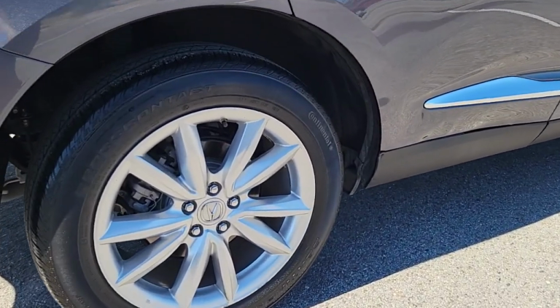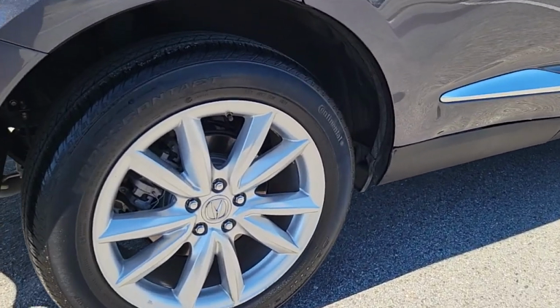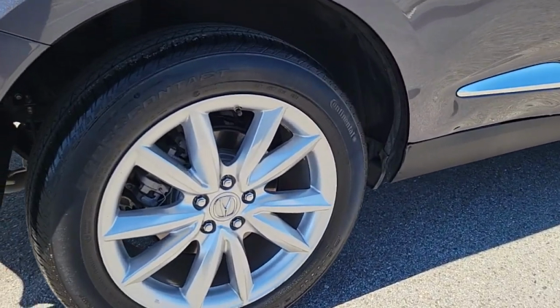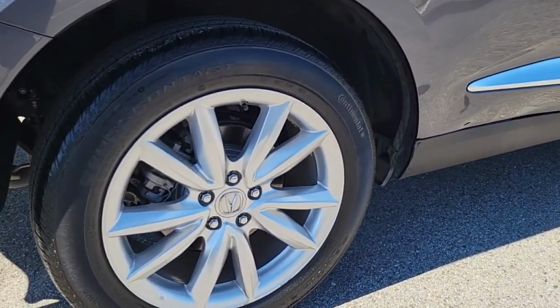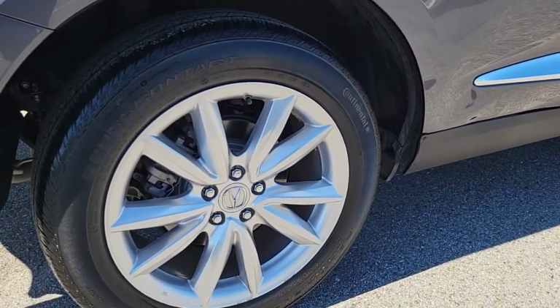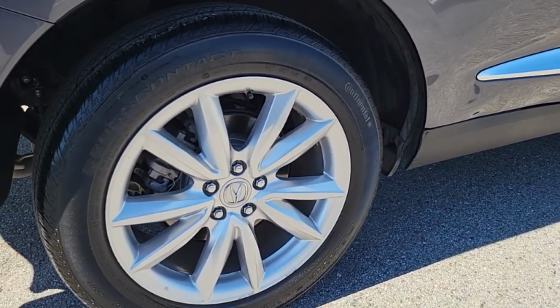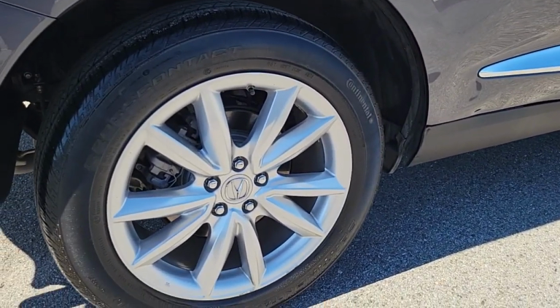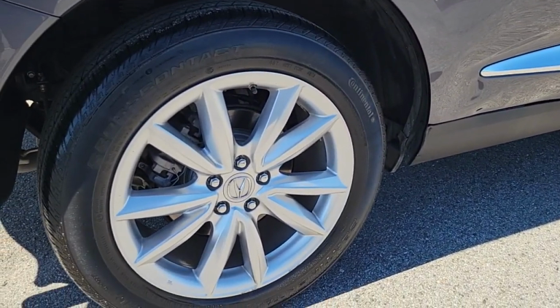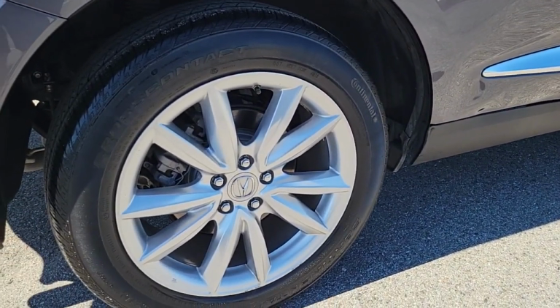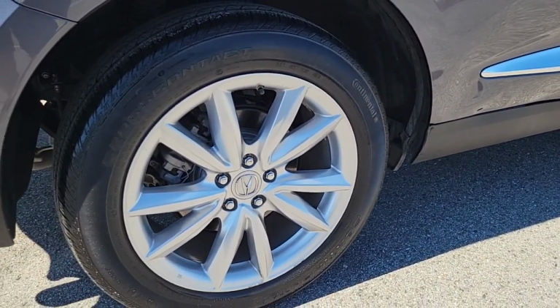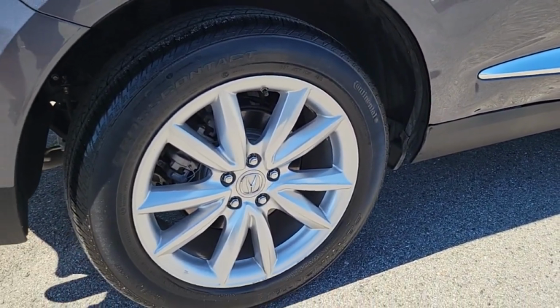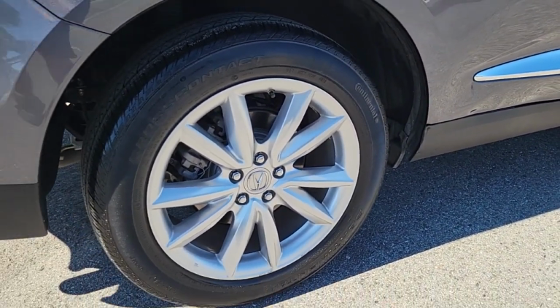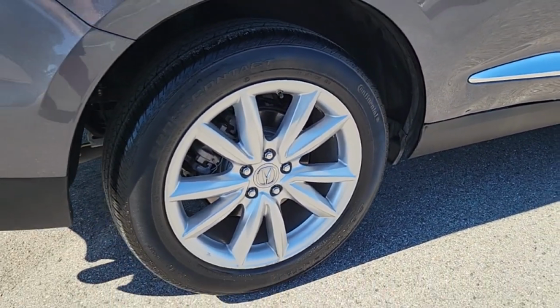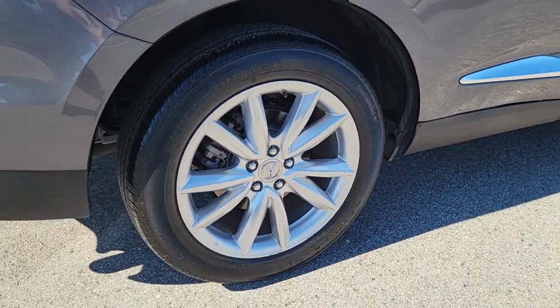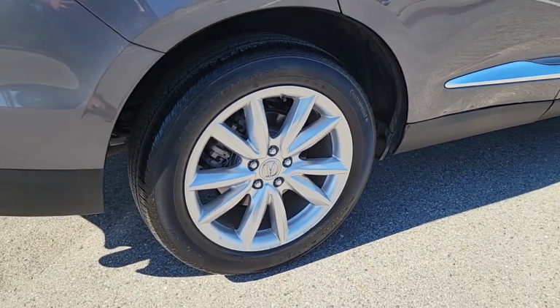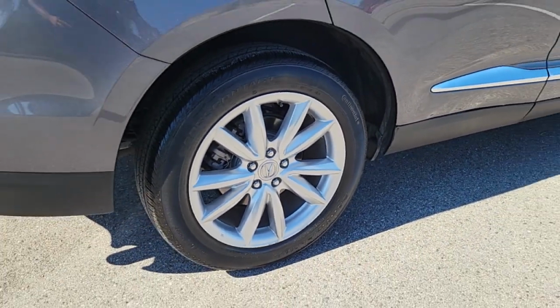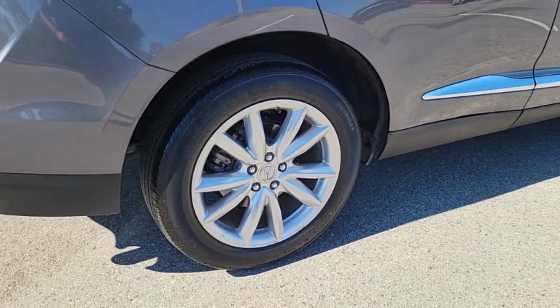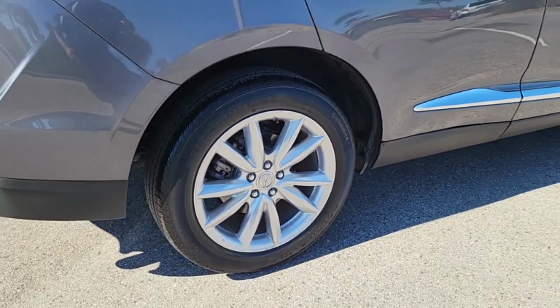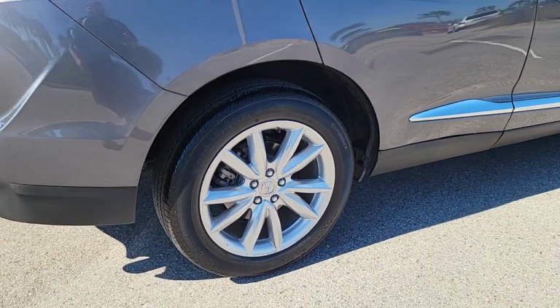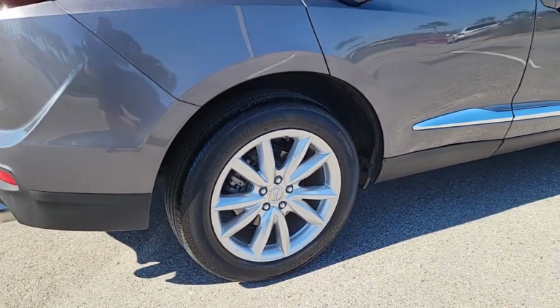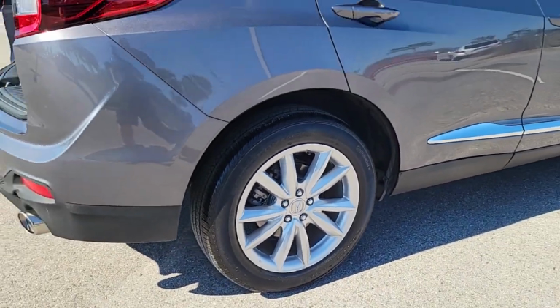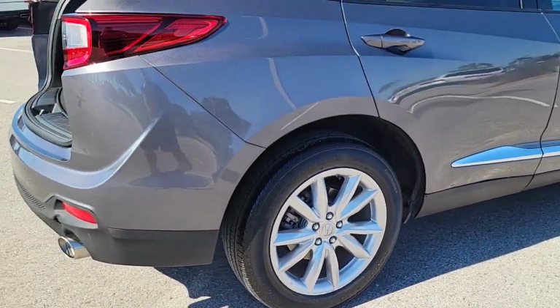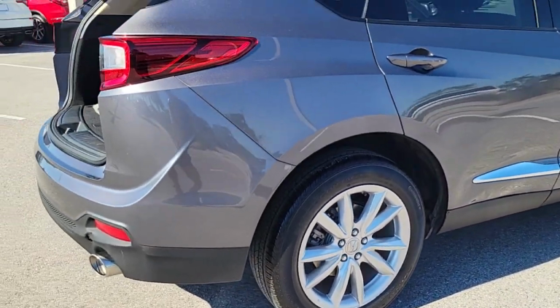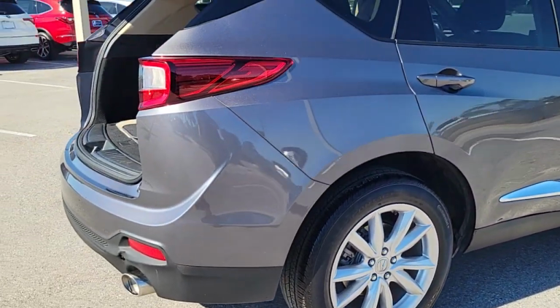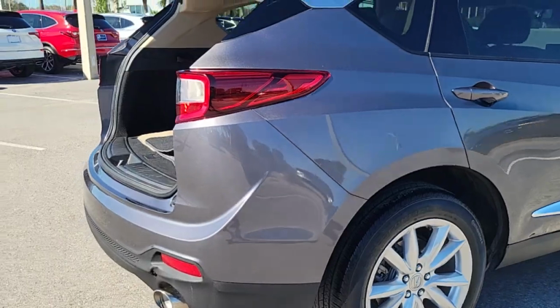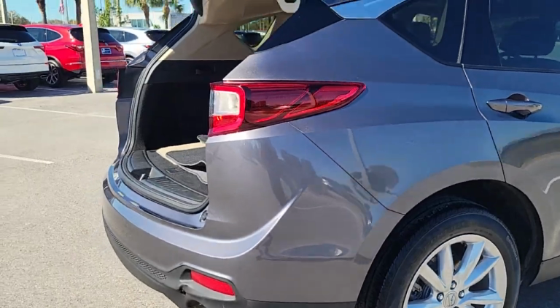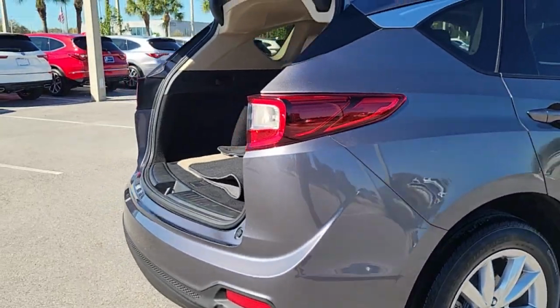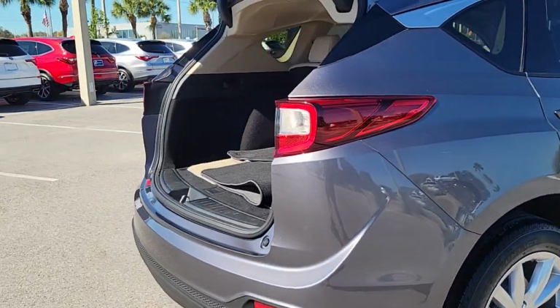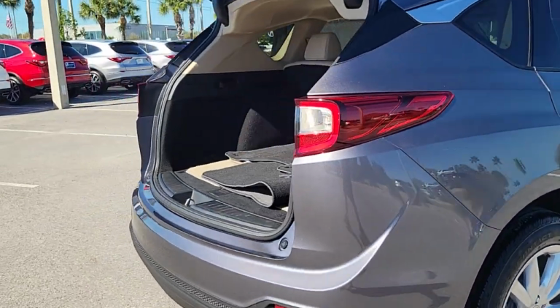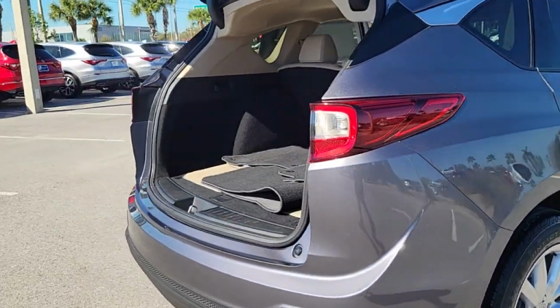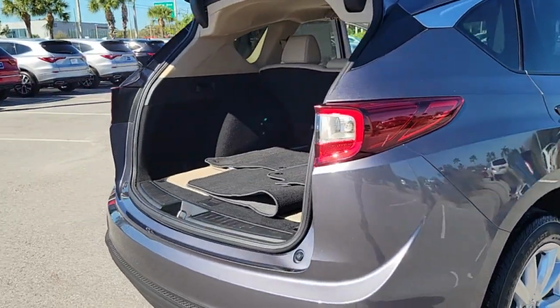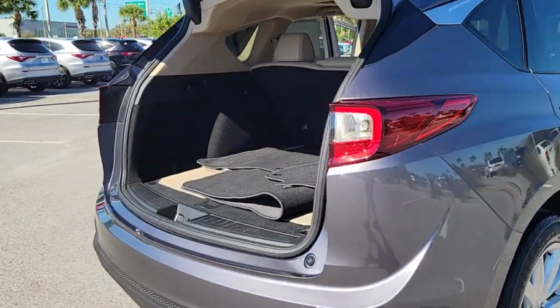Who says you can't have it all? The RDX delivers performance, luxury, handling, and comfort, all in a crossover SUV.